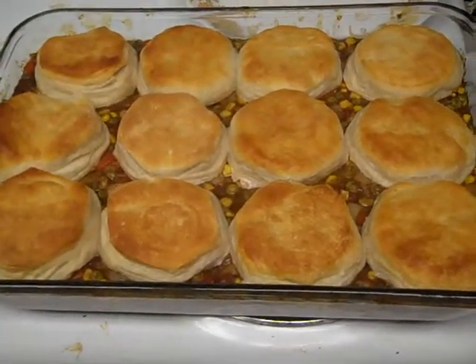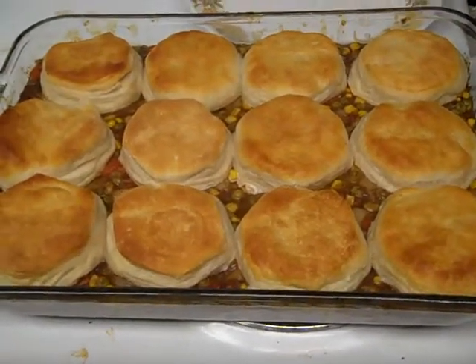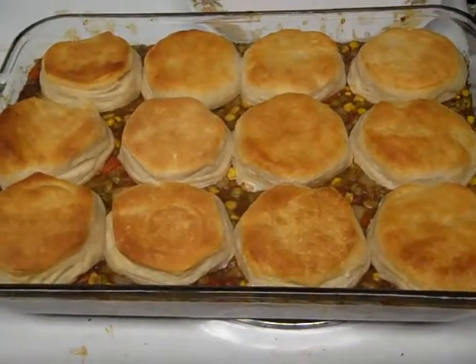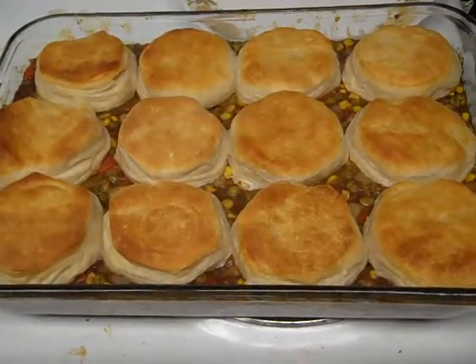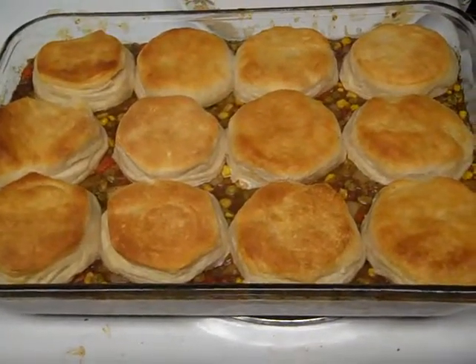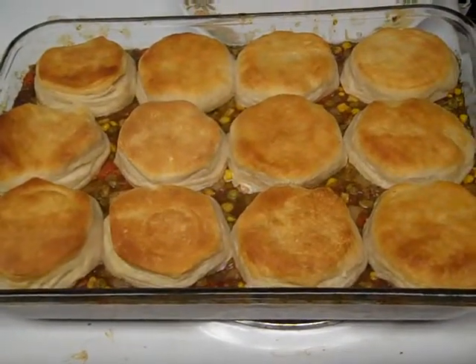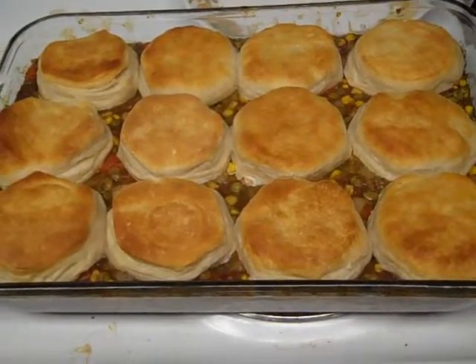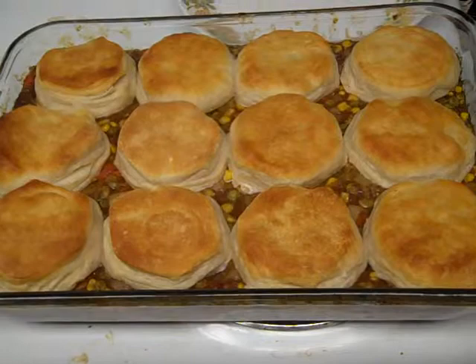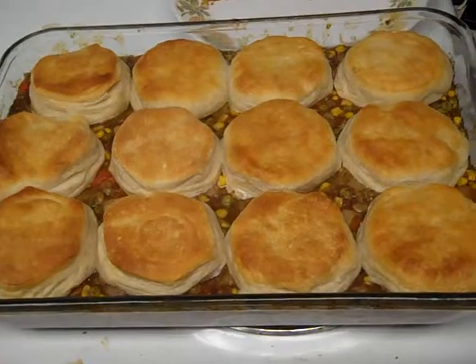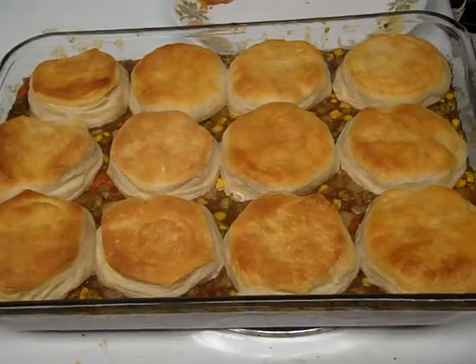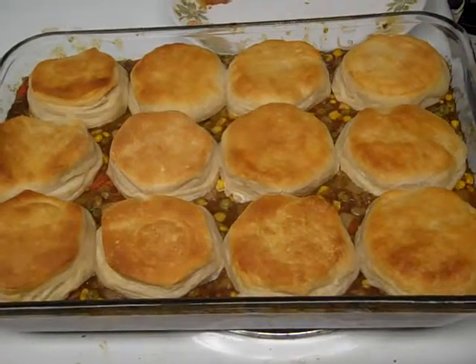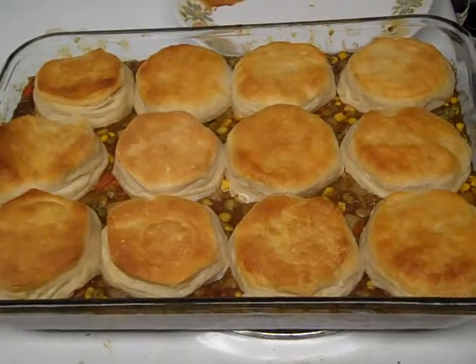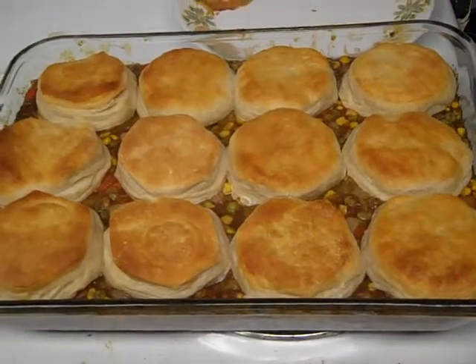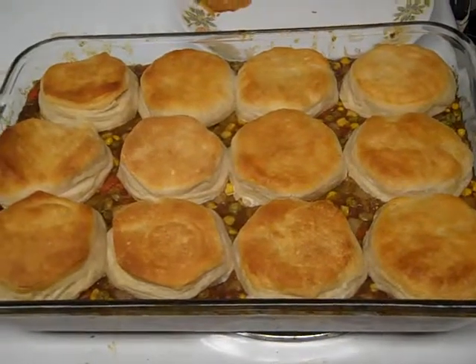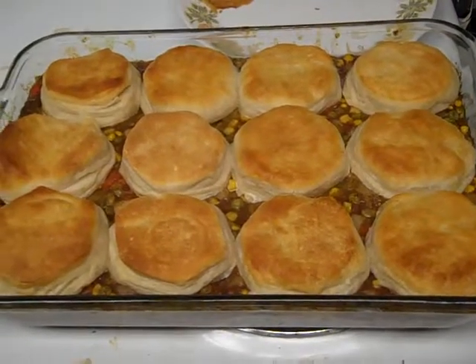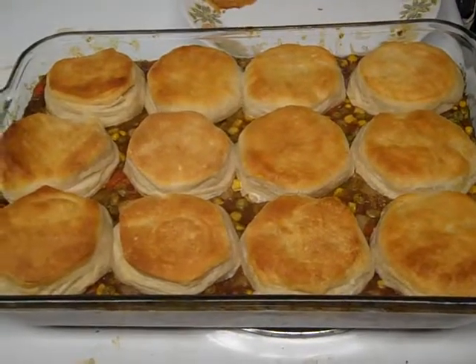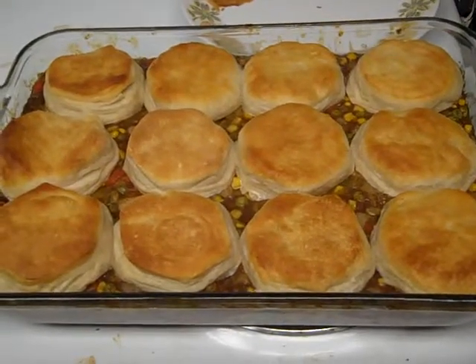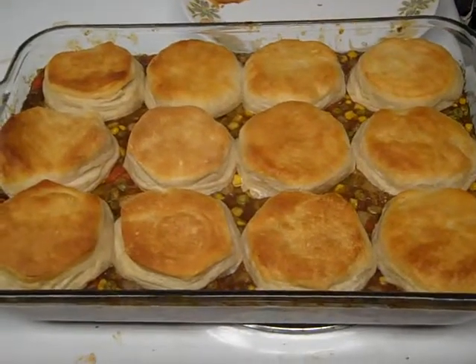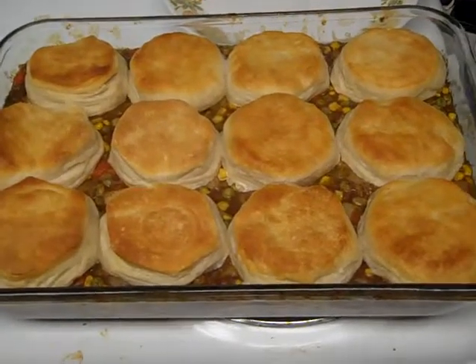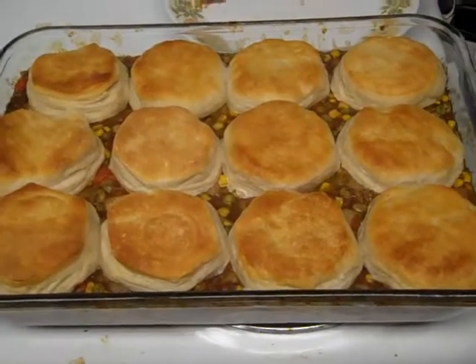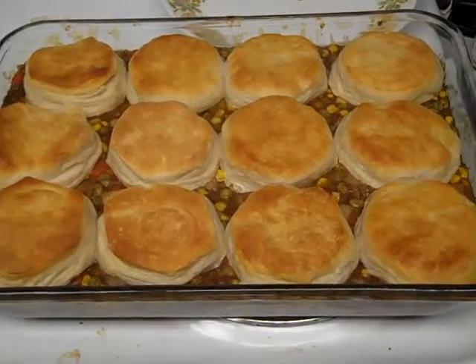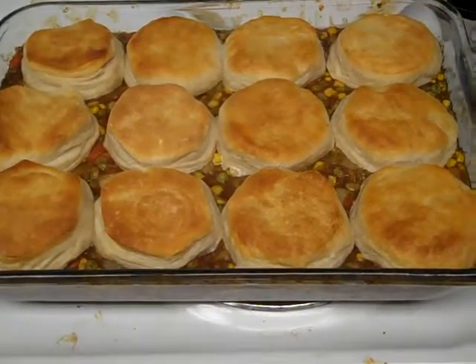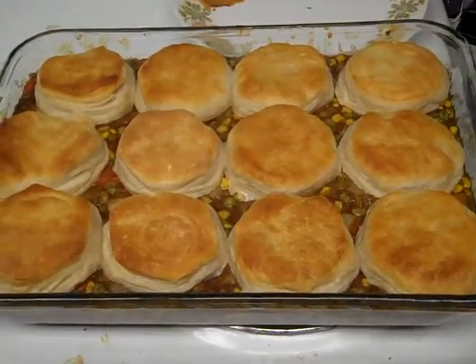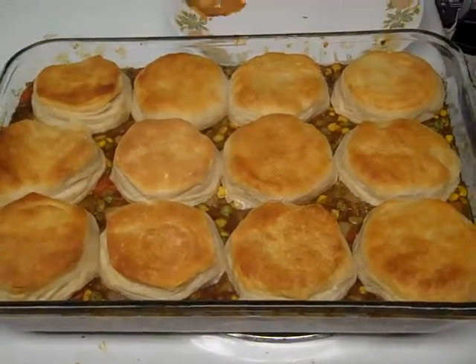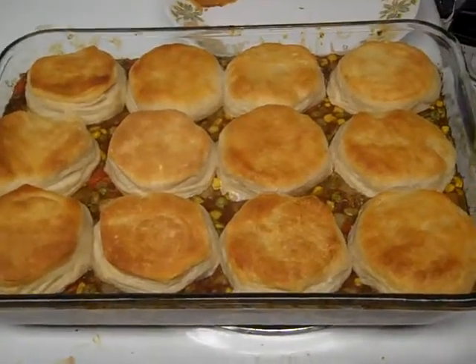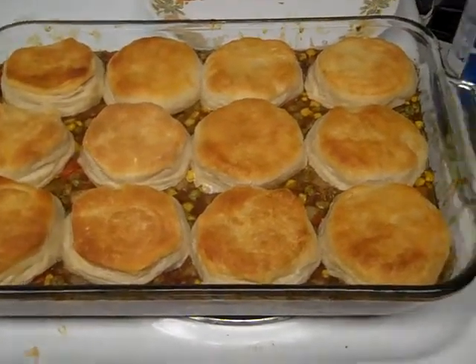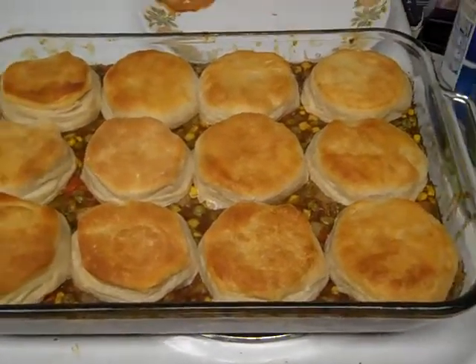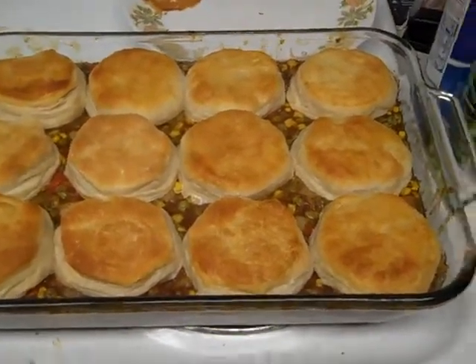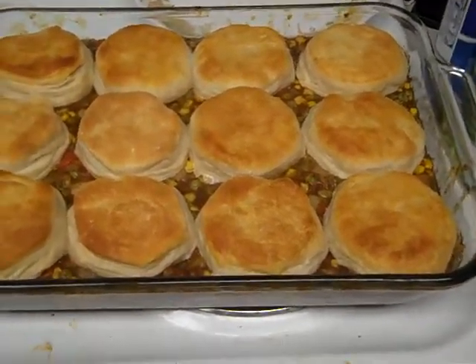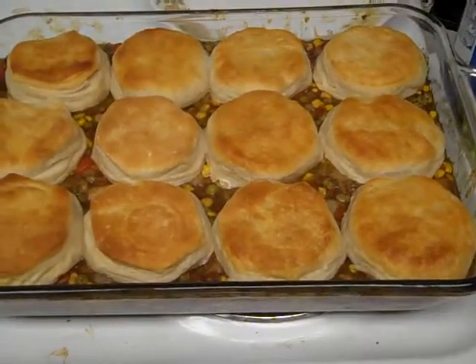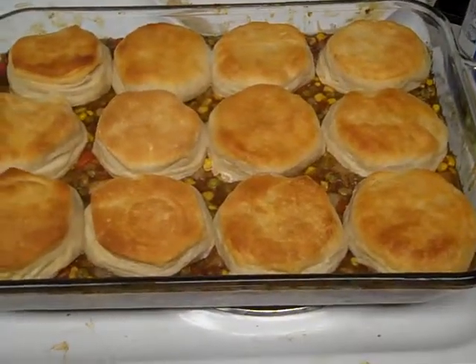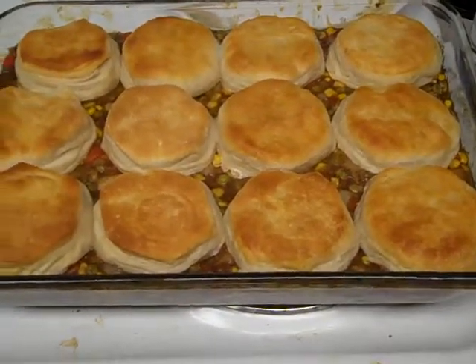Heat it in the oven just like you would just the biscuits all by themselves, and boom, 15 minutes later, you've got dinner. It's really good.